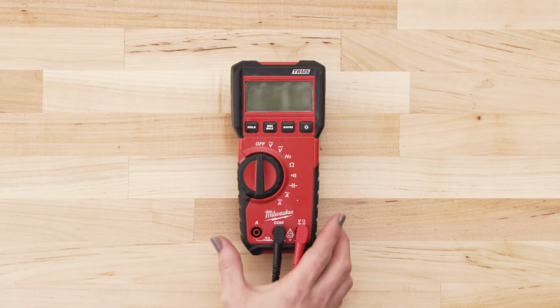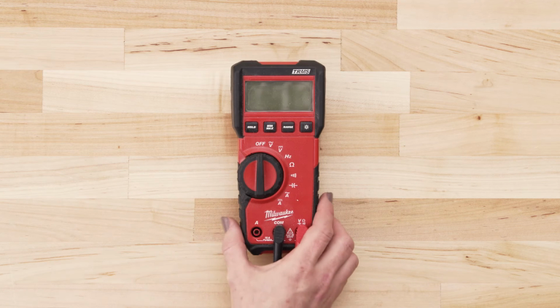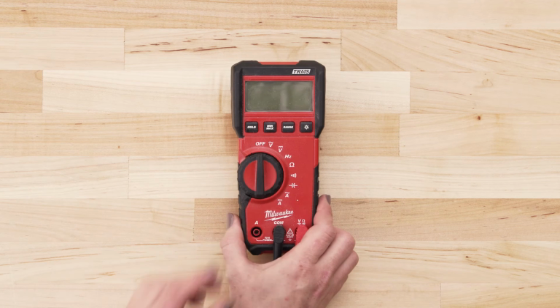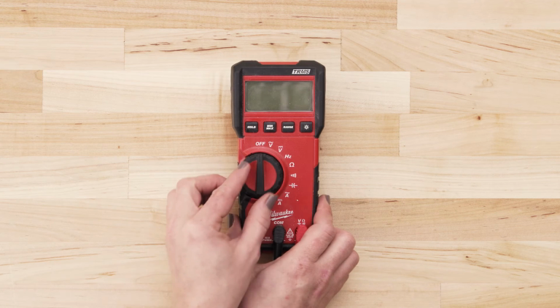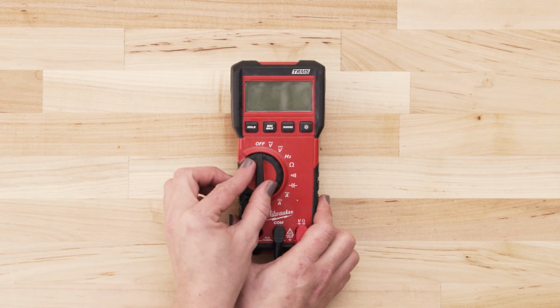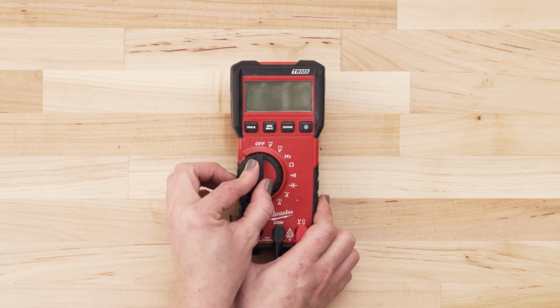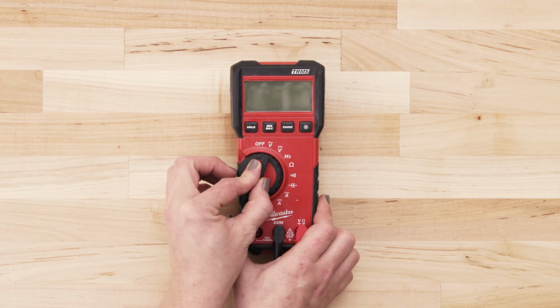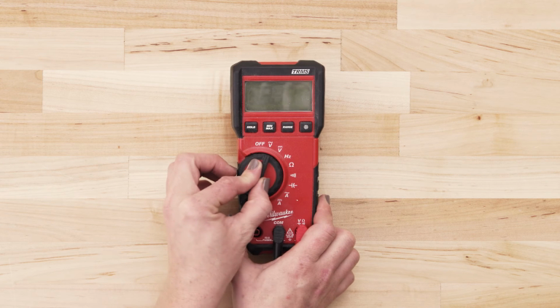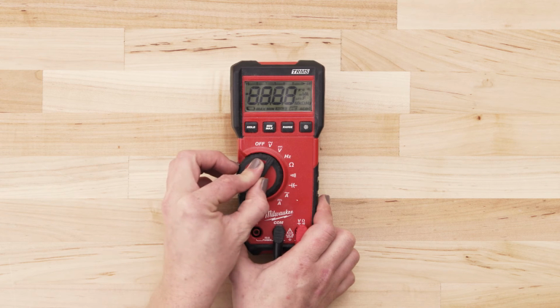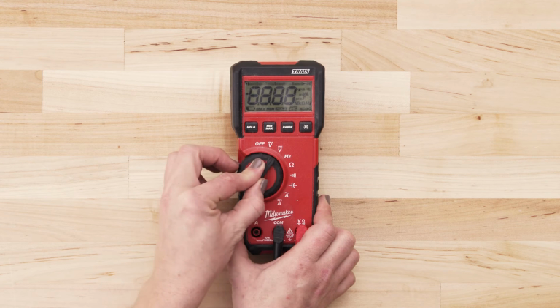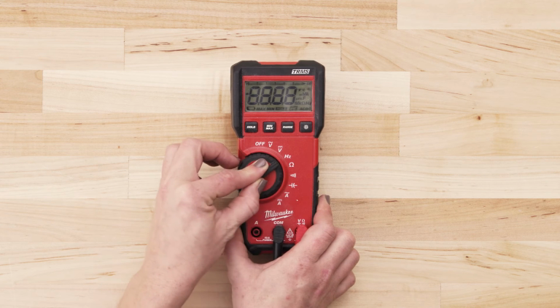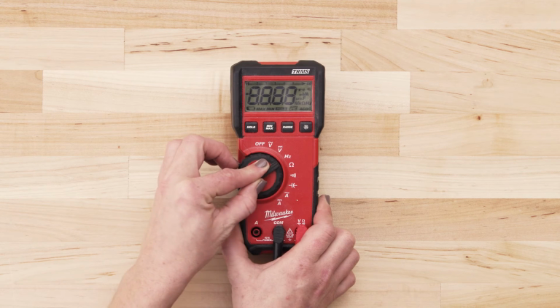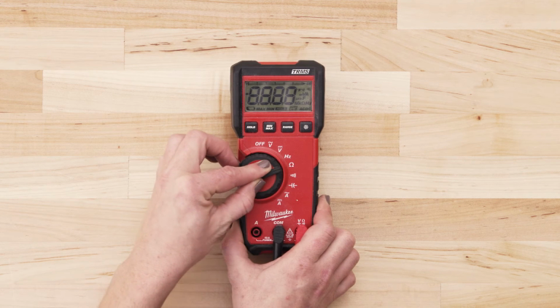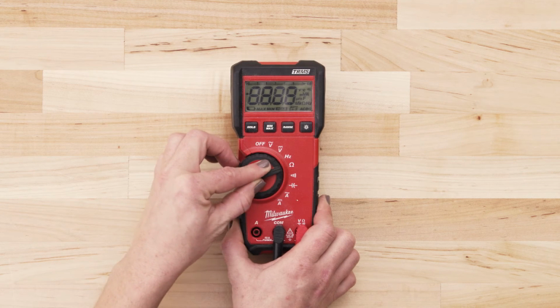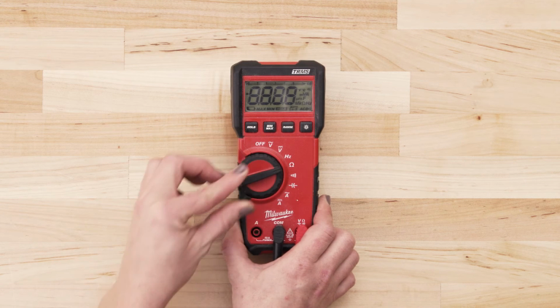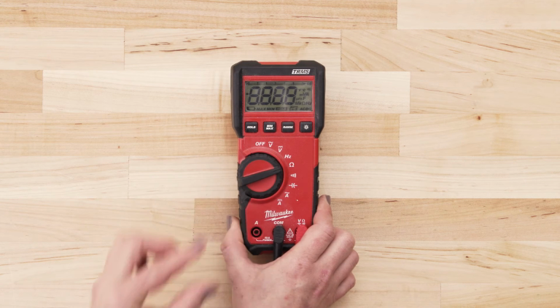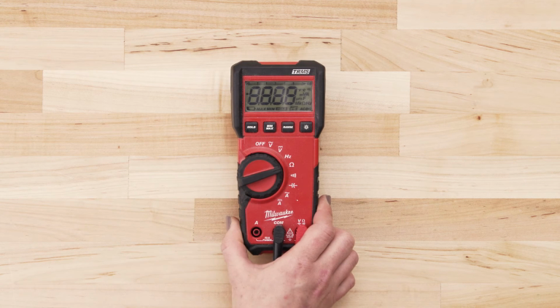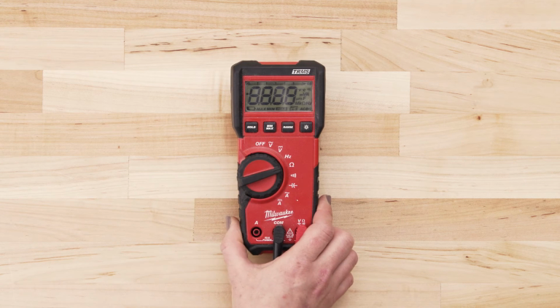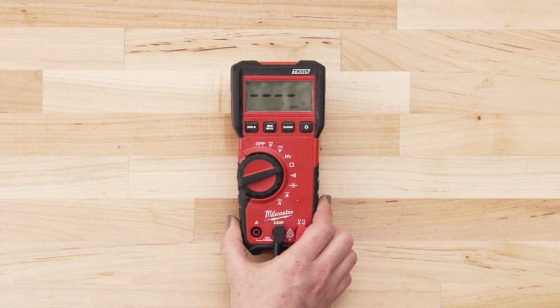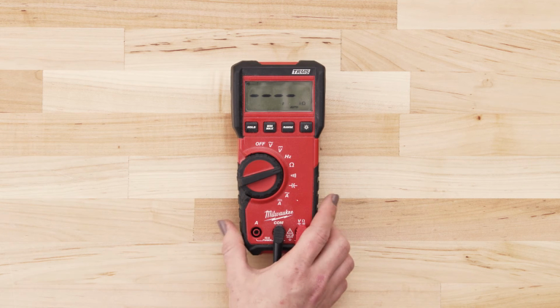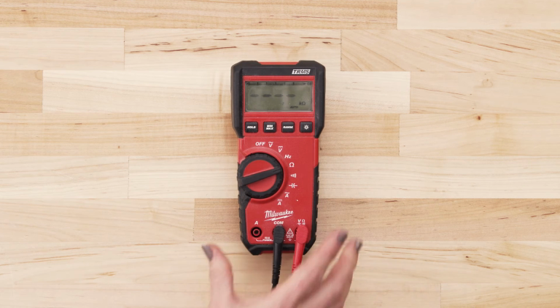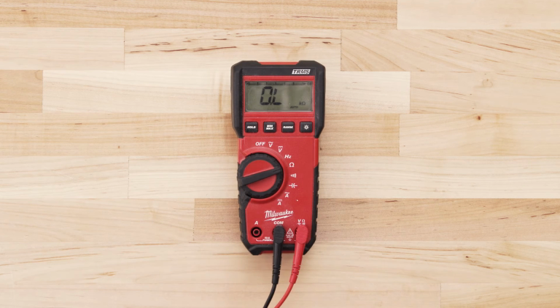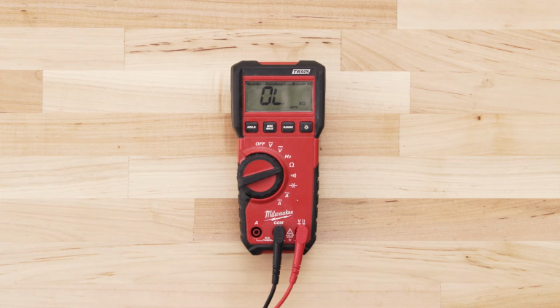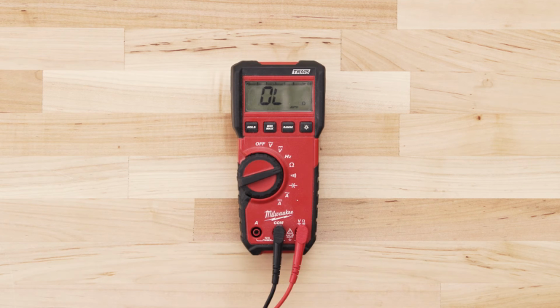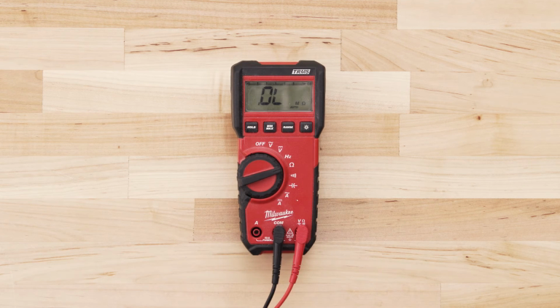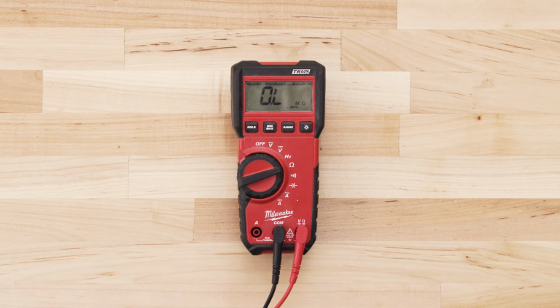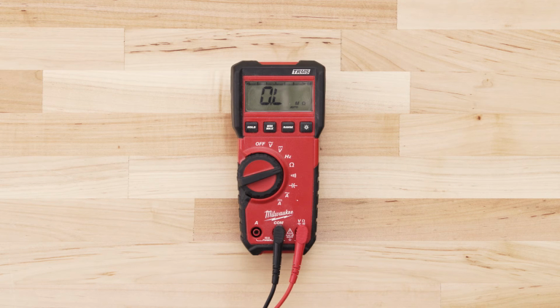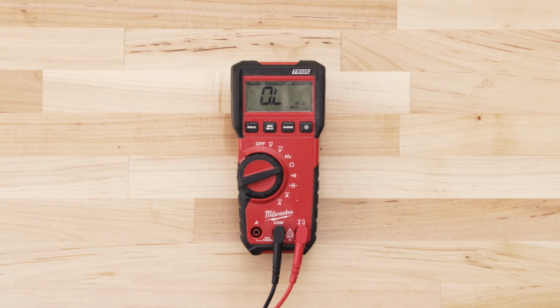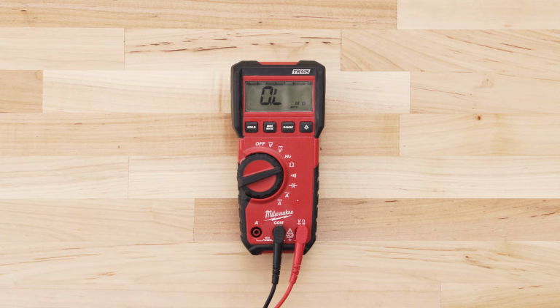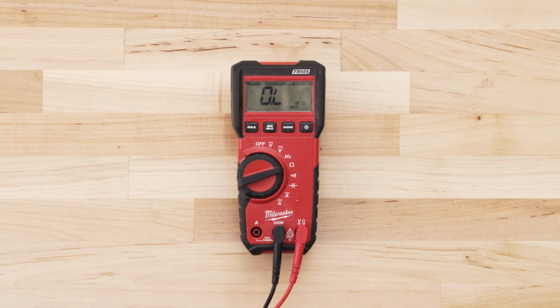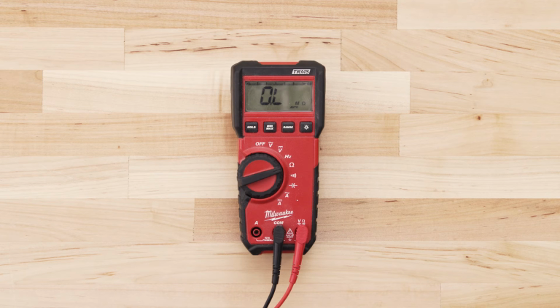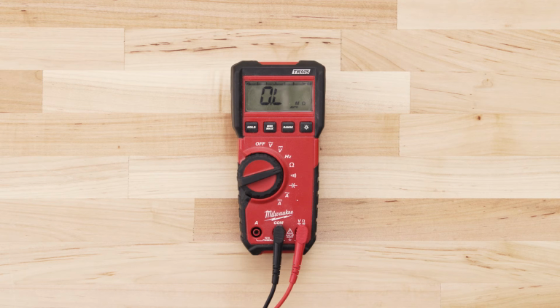If you're using a digital multimeter, also set the dial to the lowest ohms of resistance.